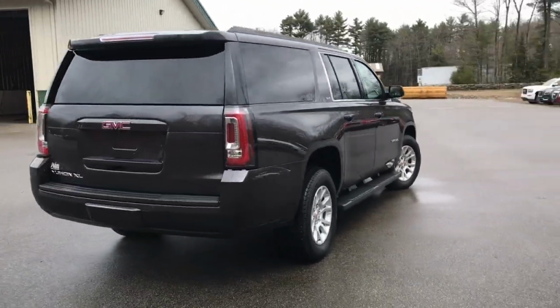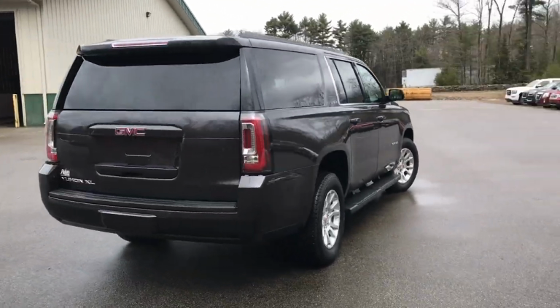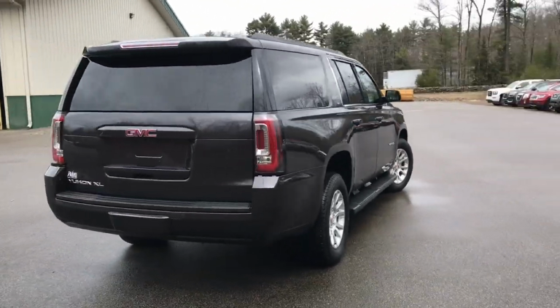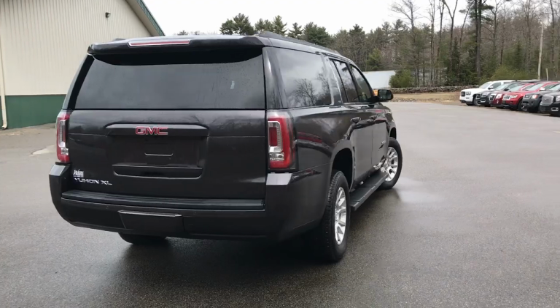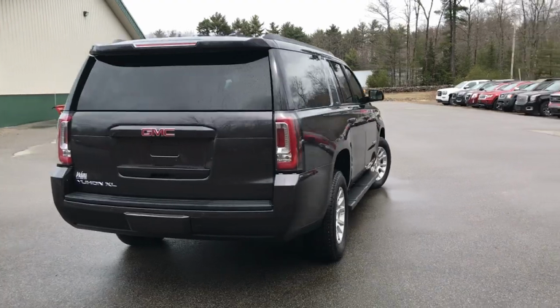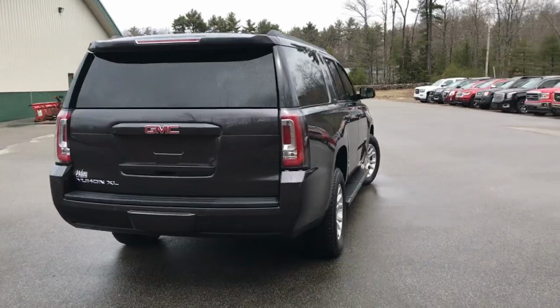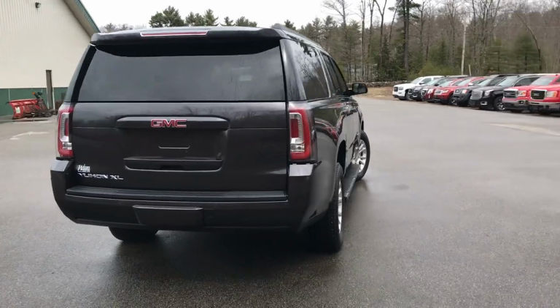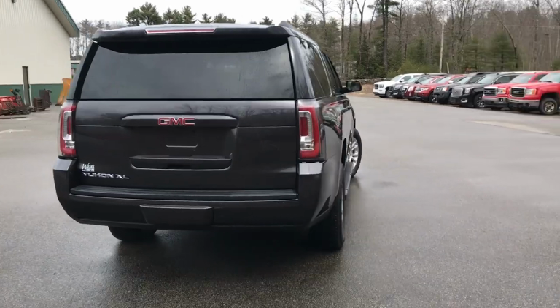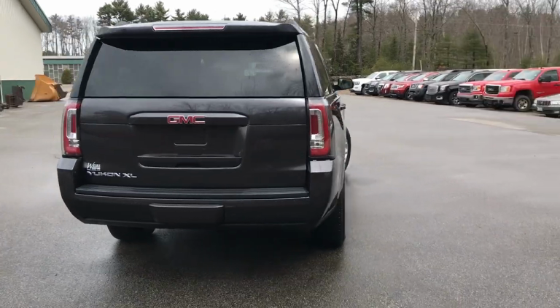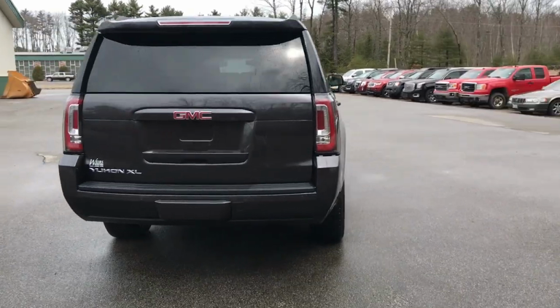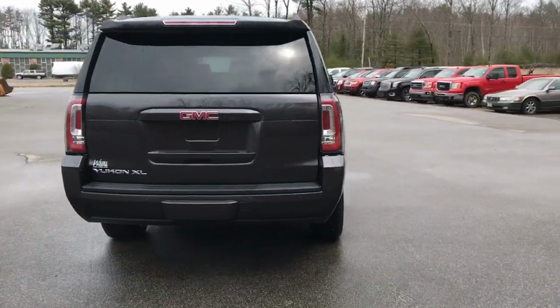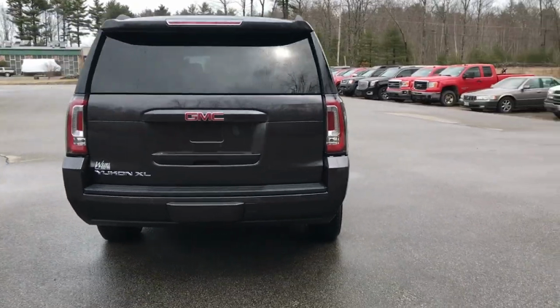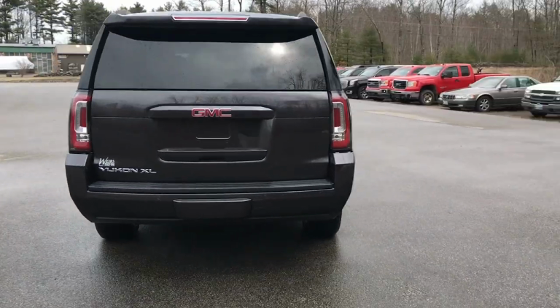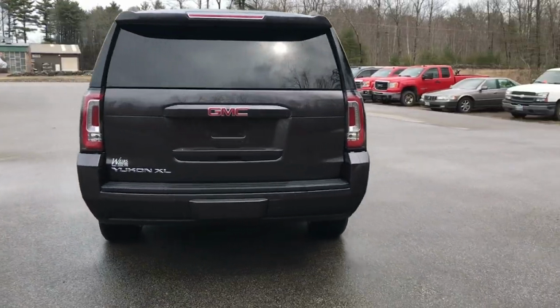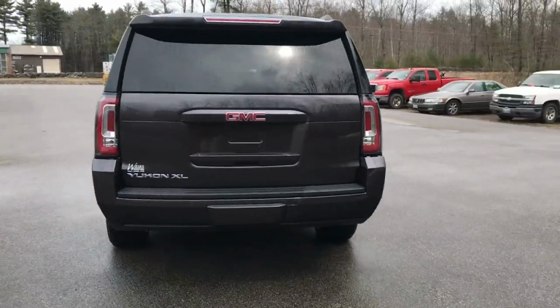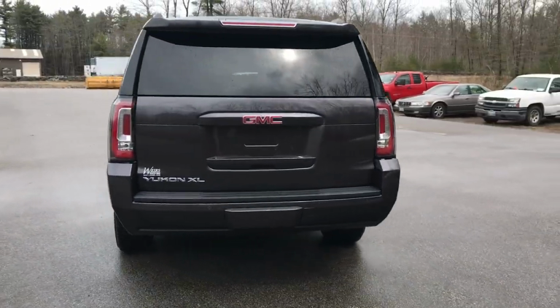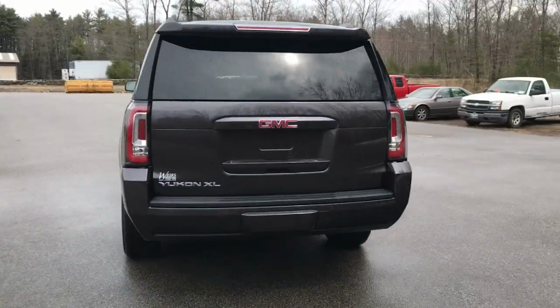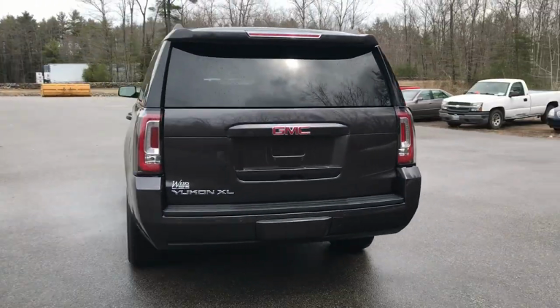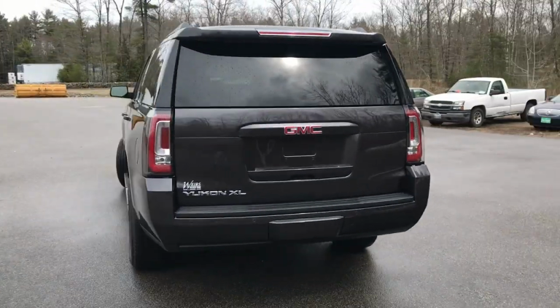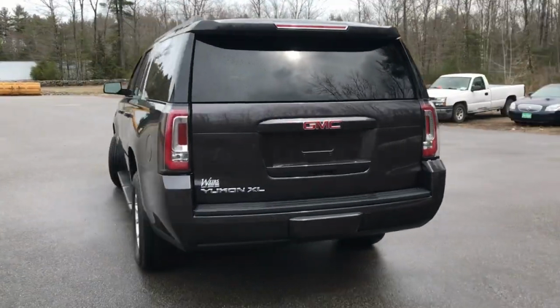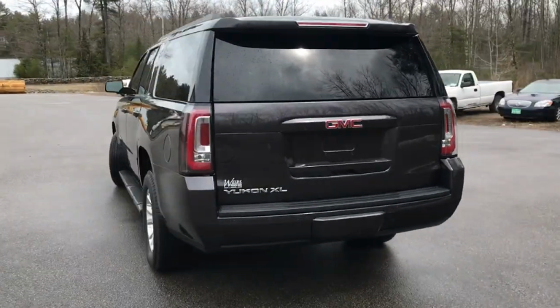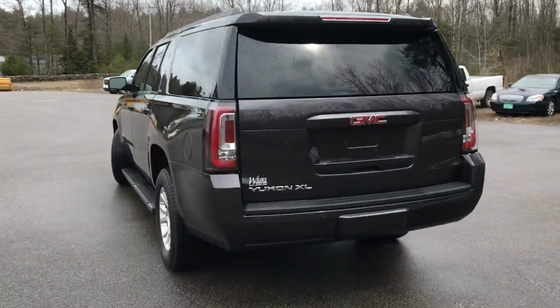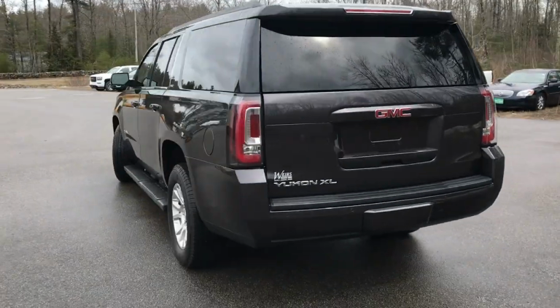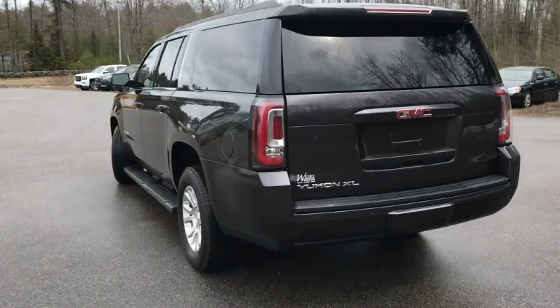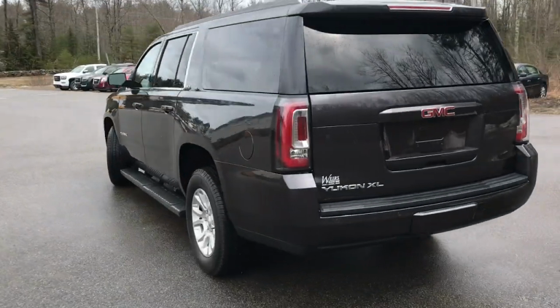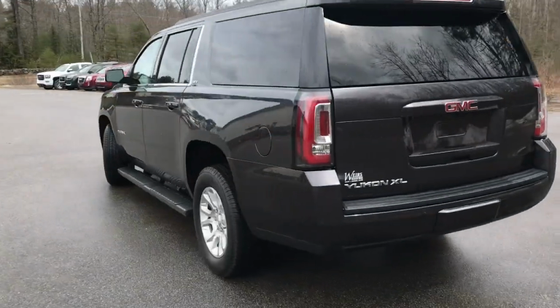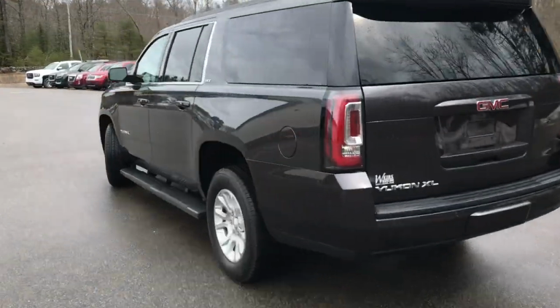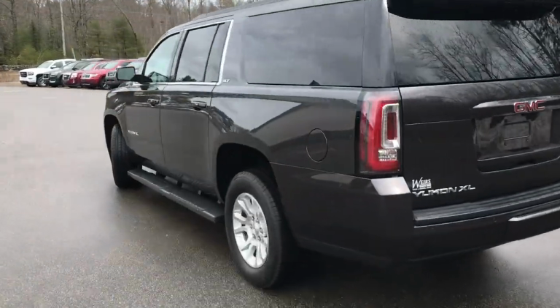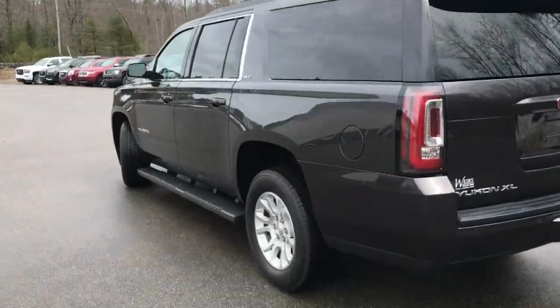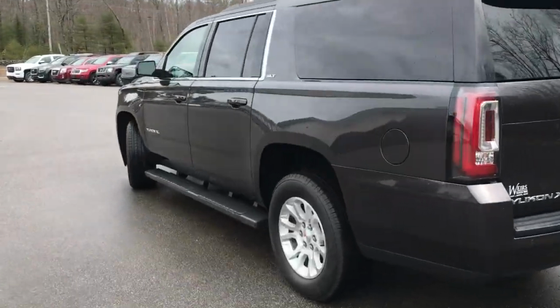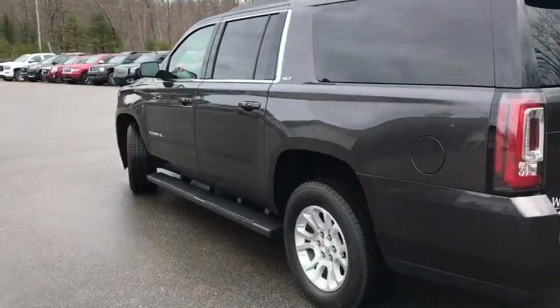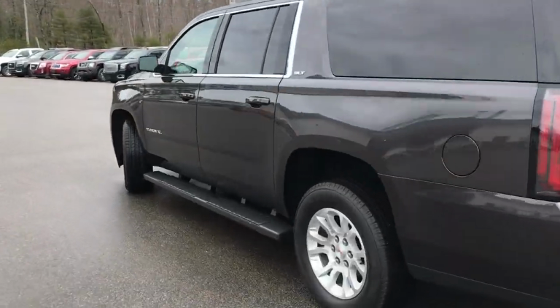It's in very good shape, very low miles vehicle. It's only got about 12,000 miles on it.